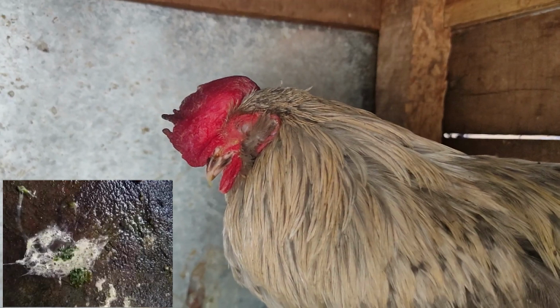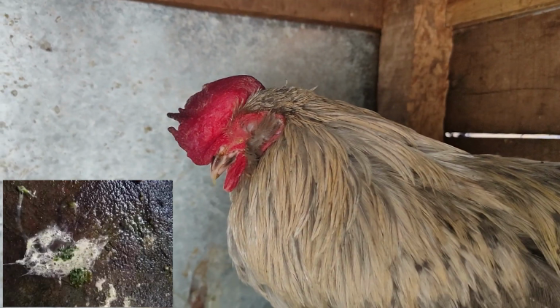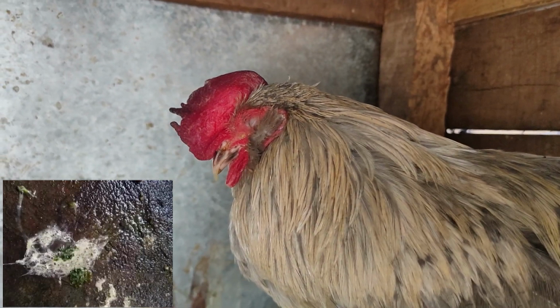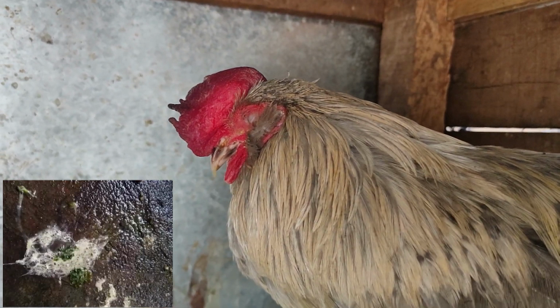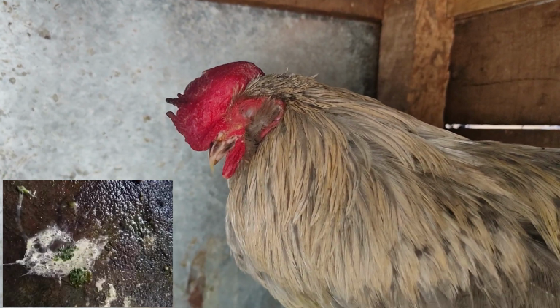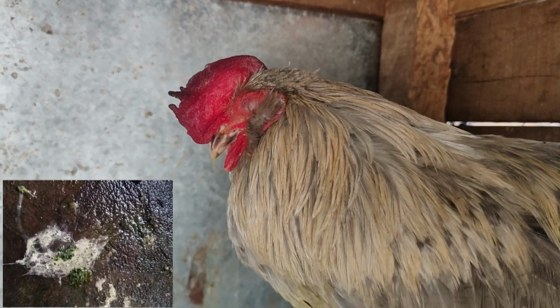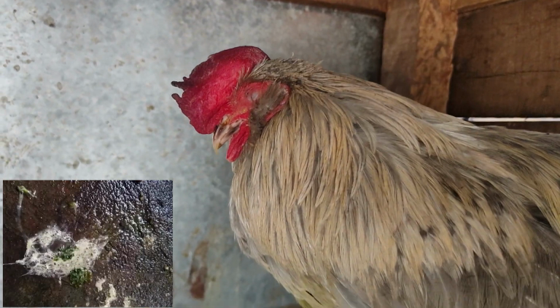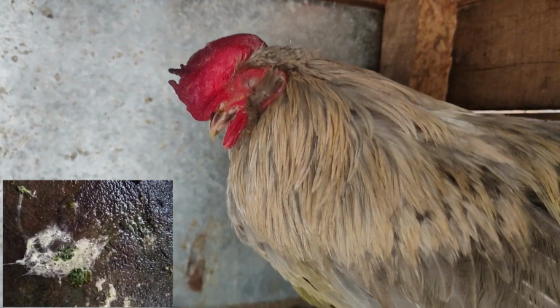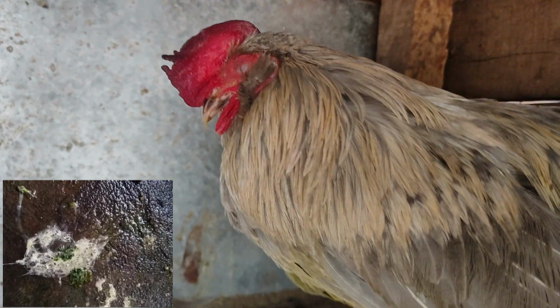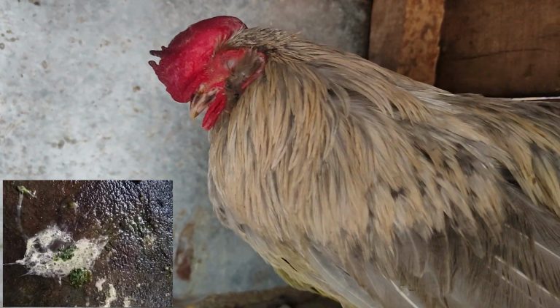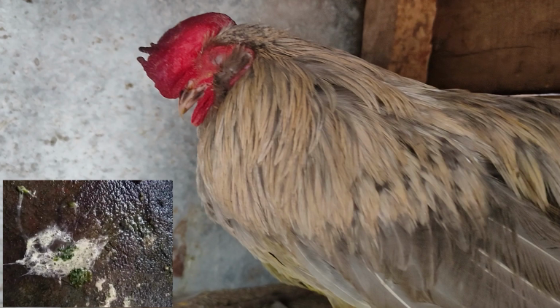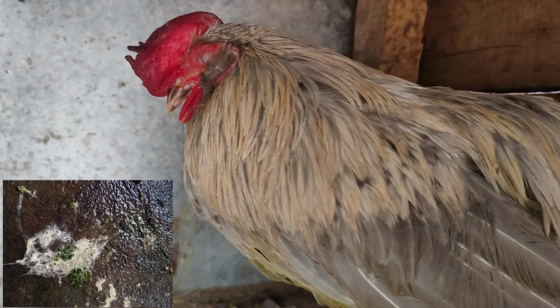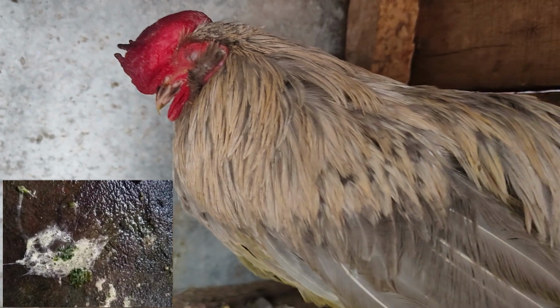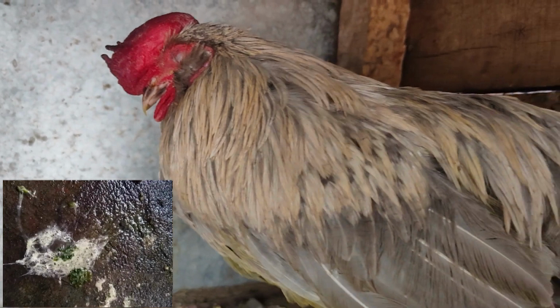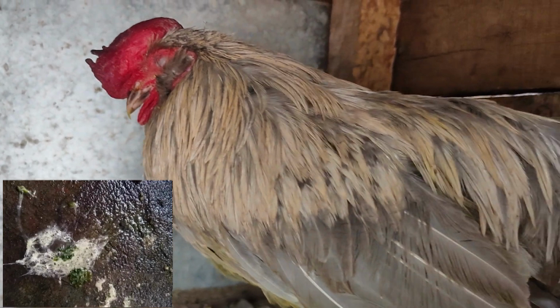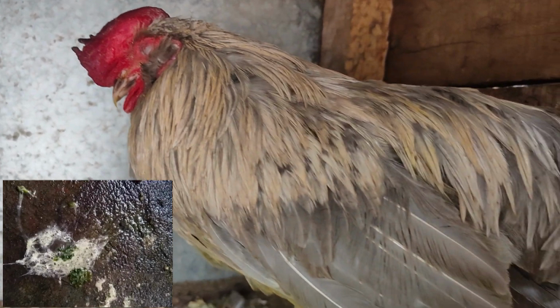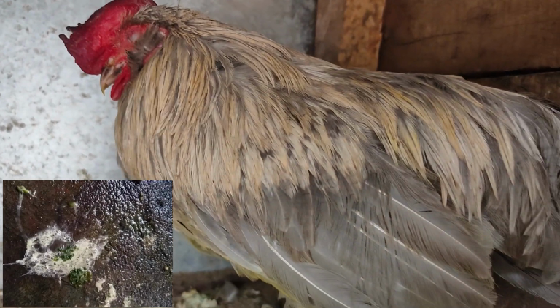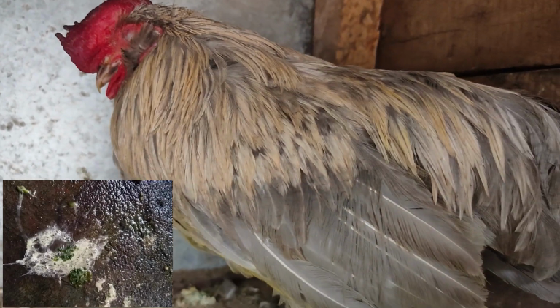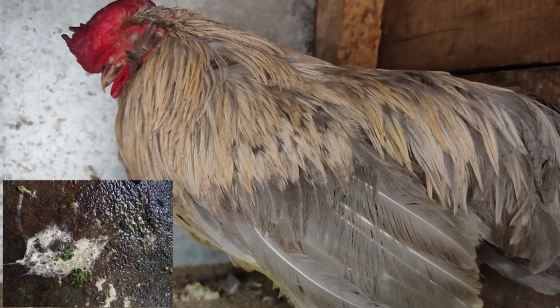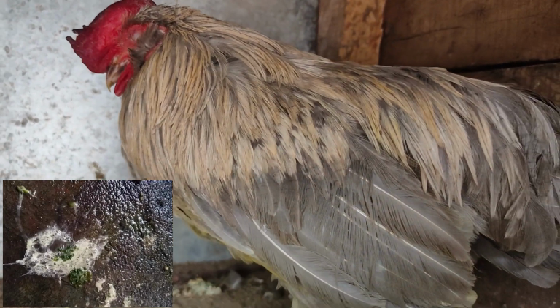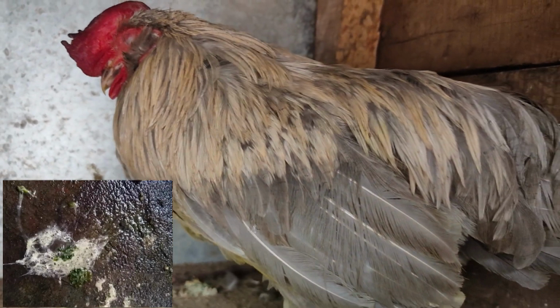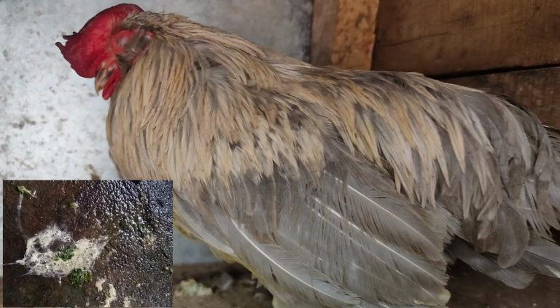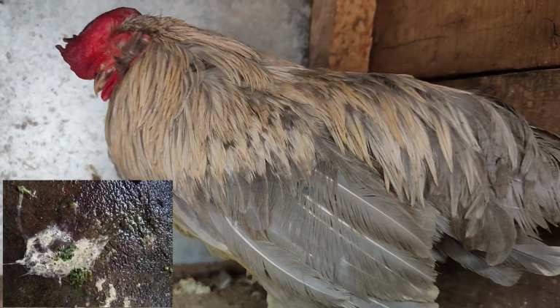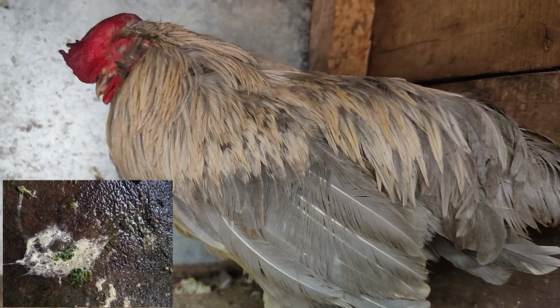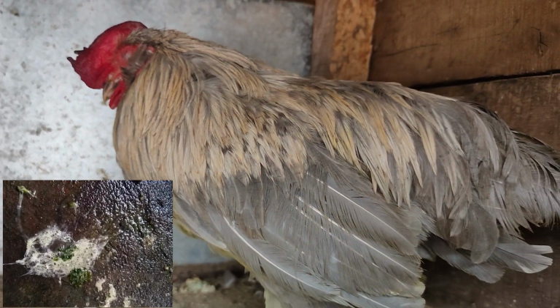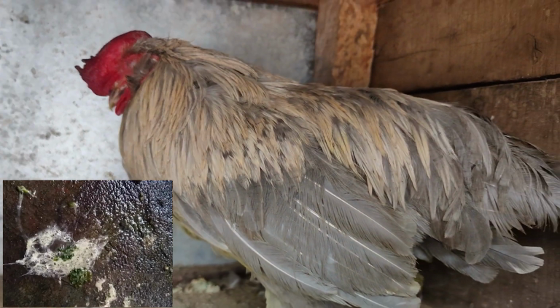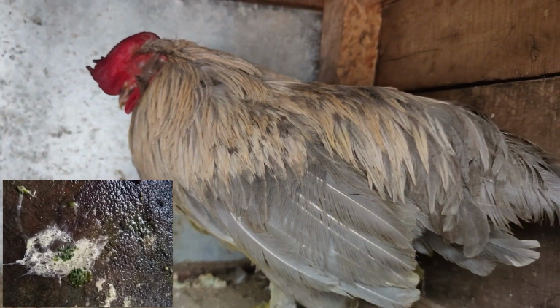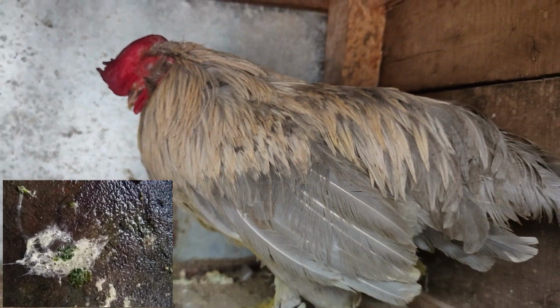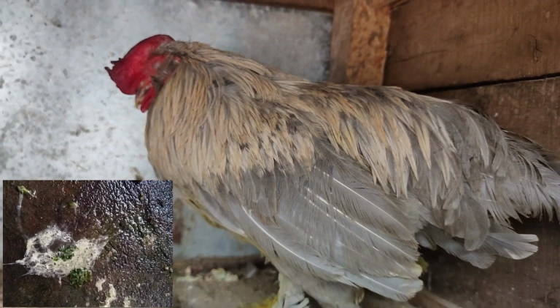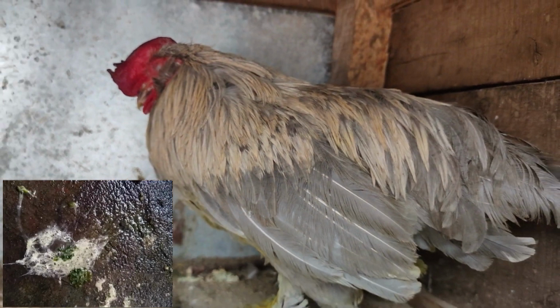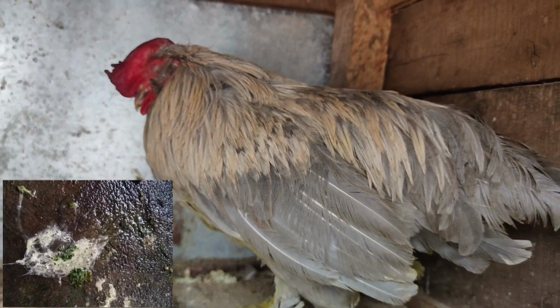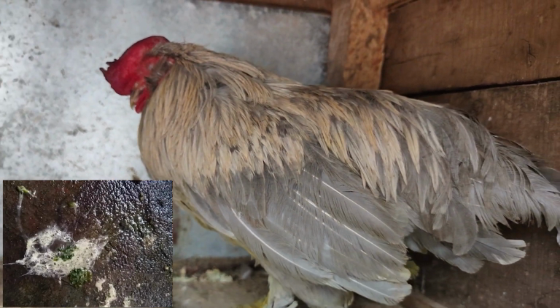Due to severe weakness, the bird always closes its eyes and bows down its head, as you can see in this video.